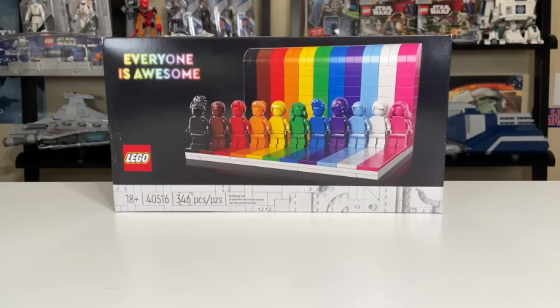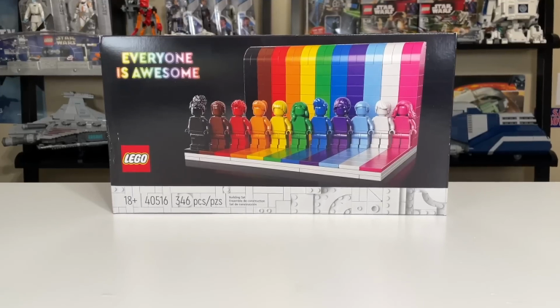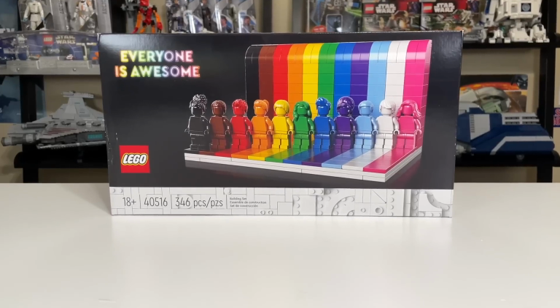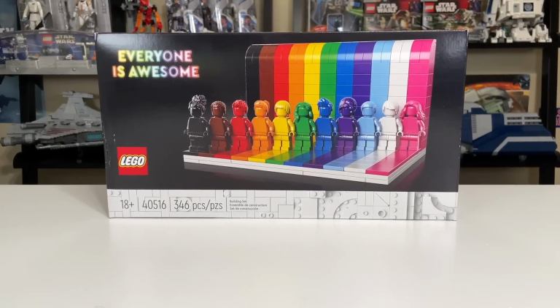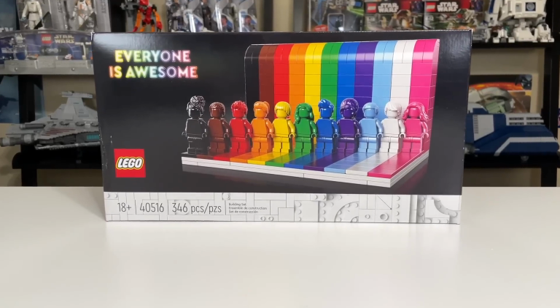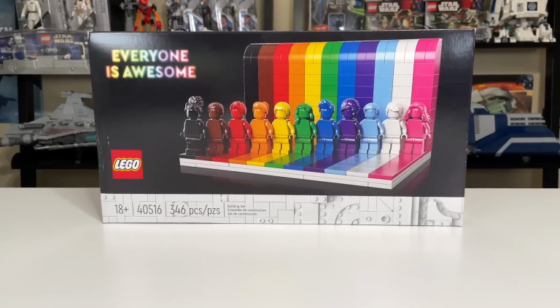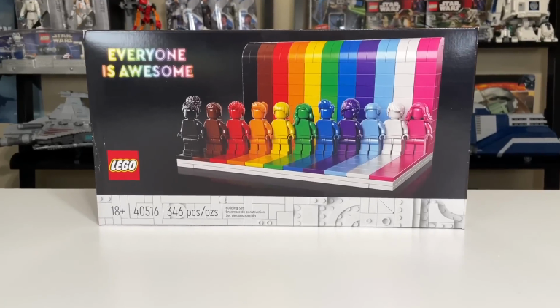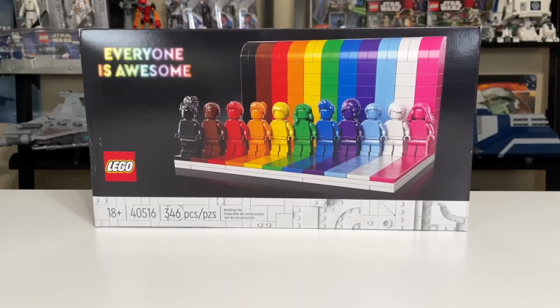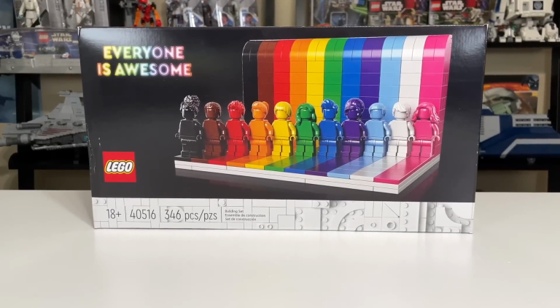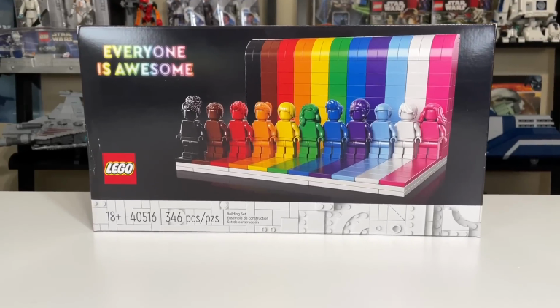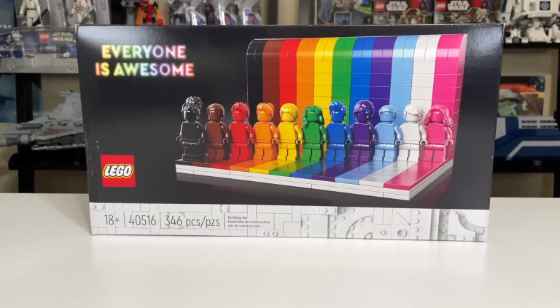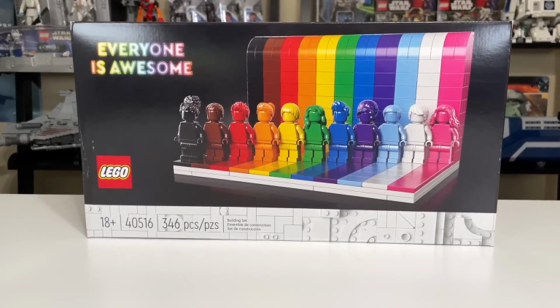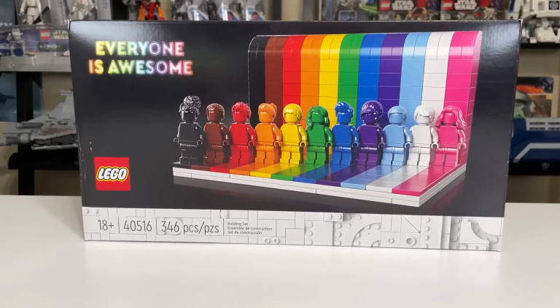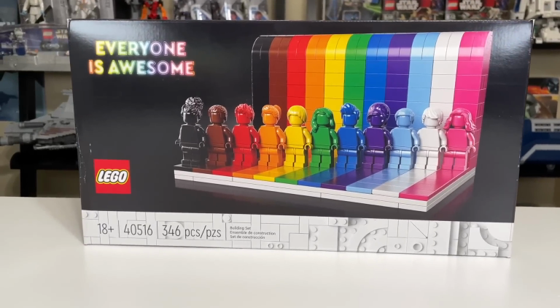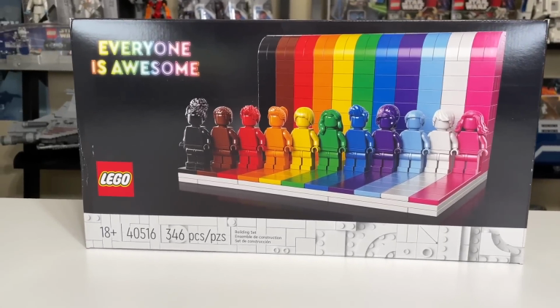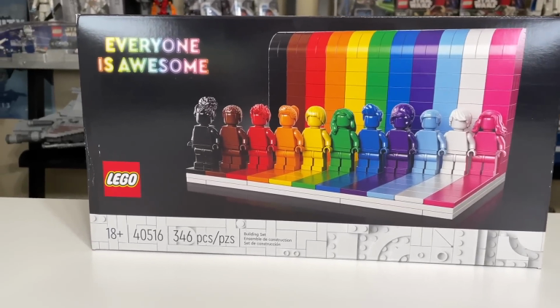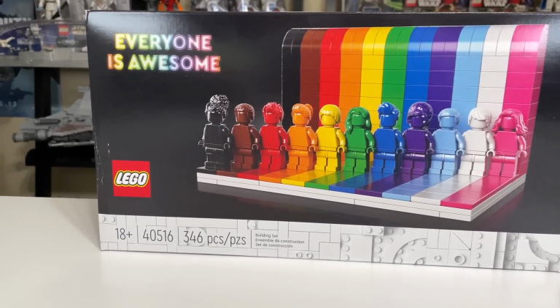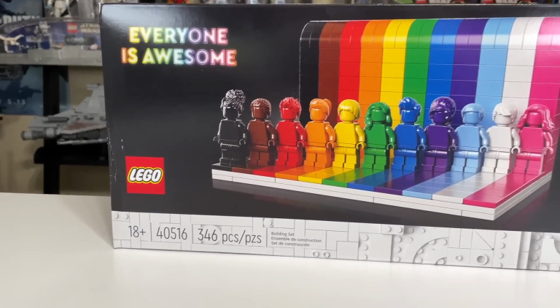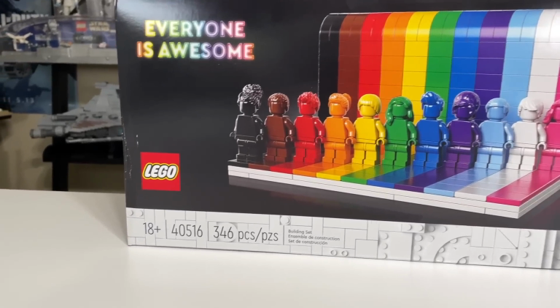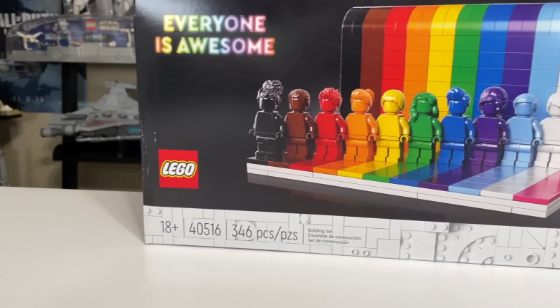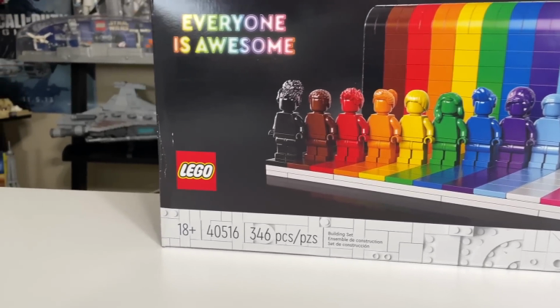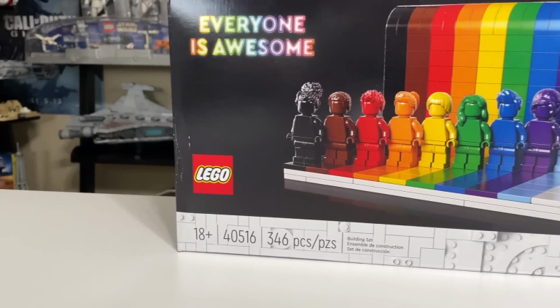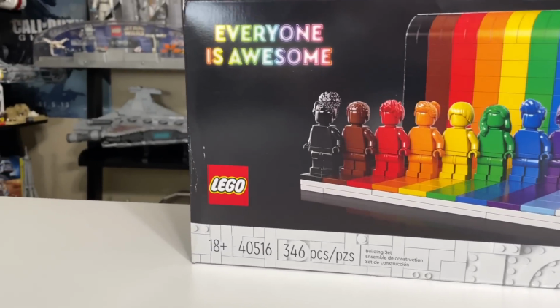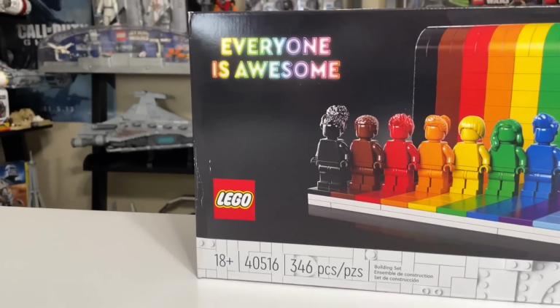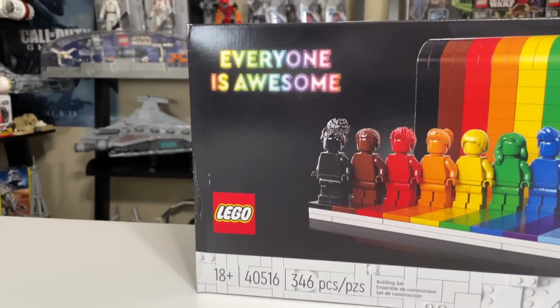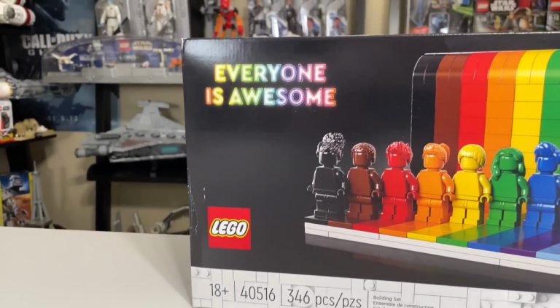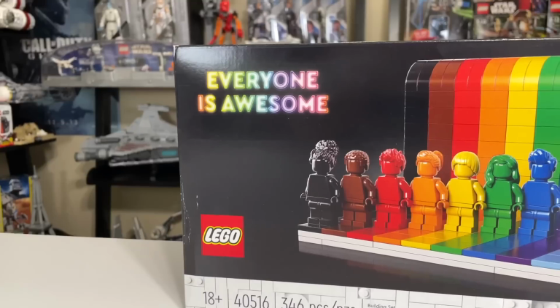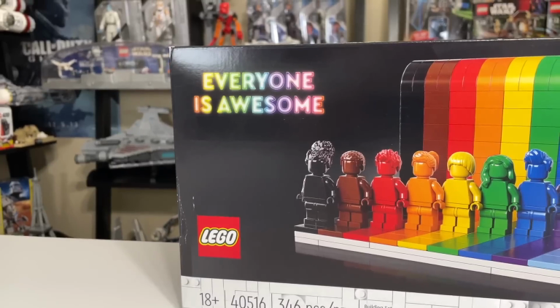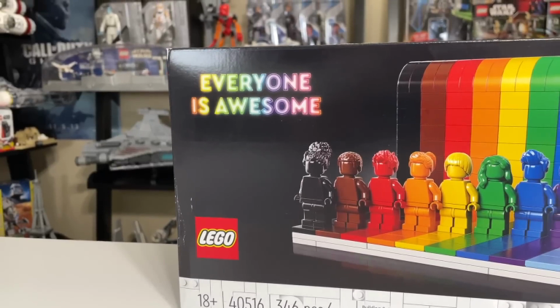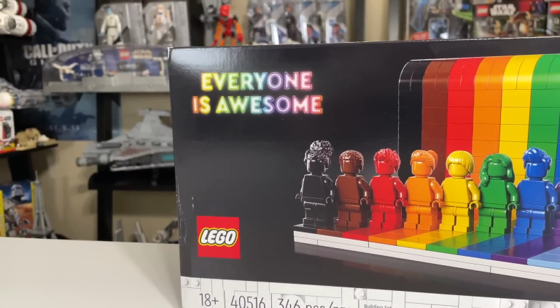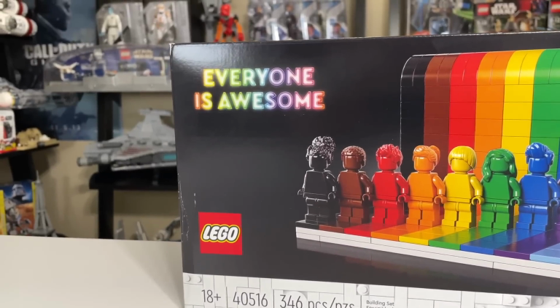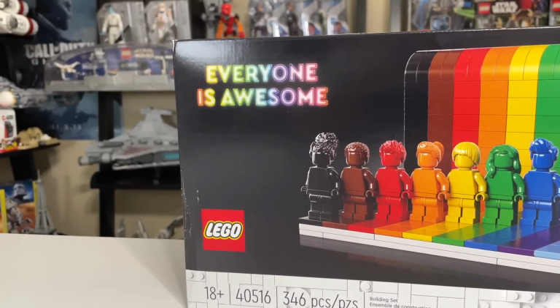Hey everyone, Ryan here. We're M&R Productions, and this is my review of LEGO Set 40516, Everyone is Awesome.